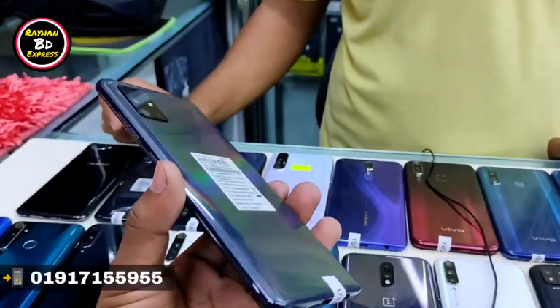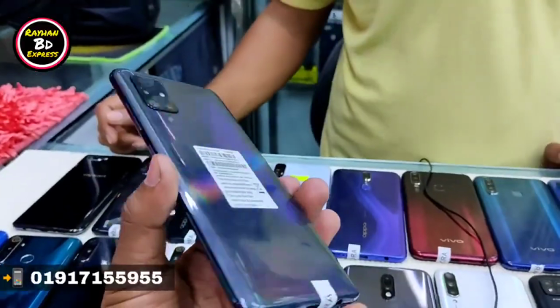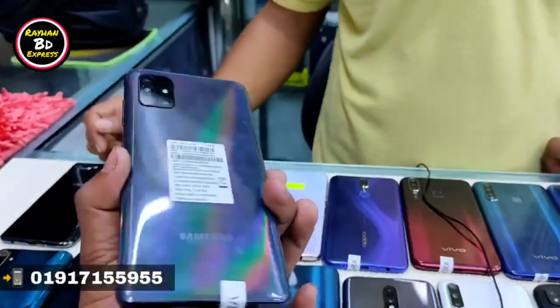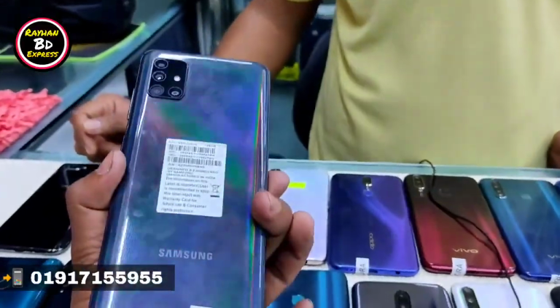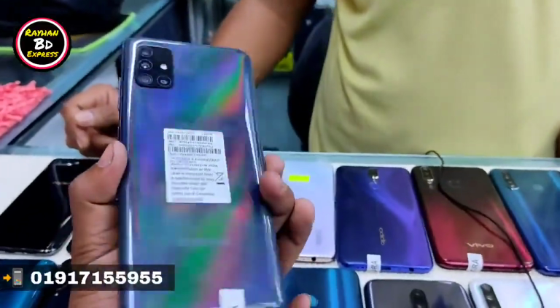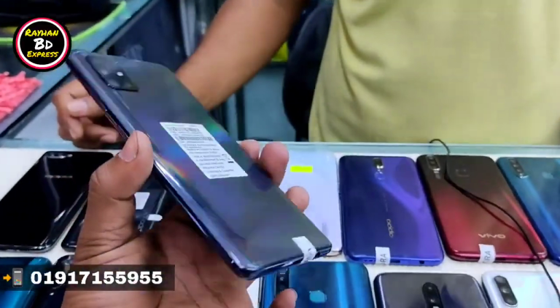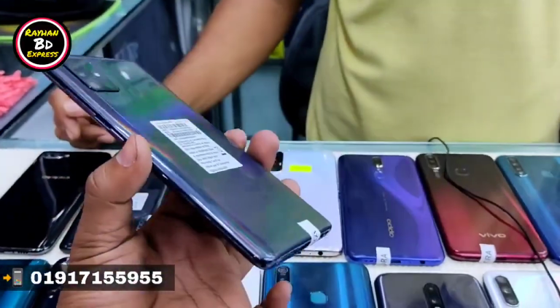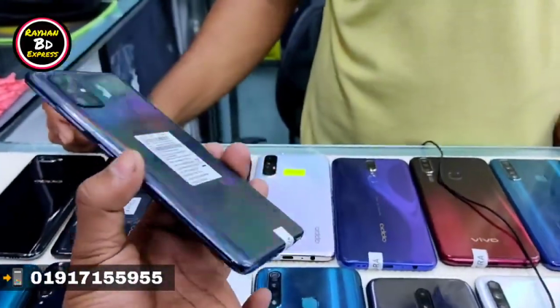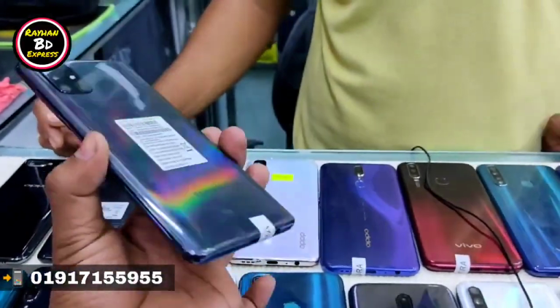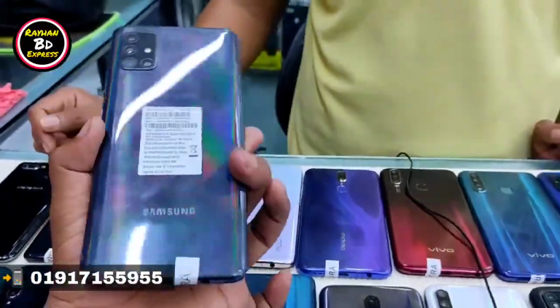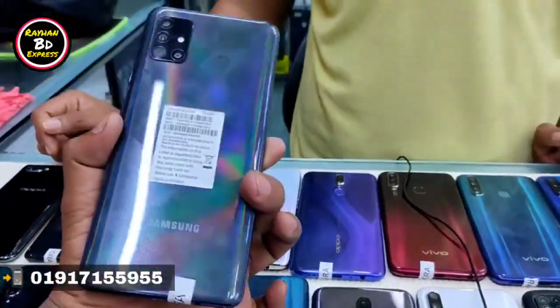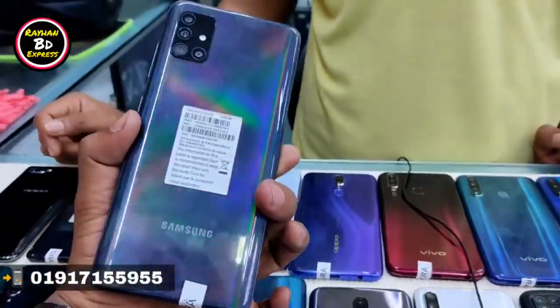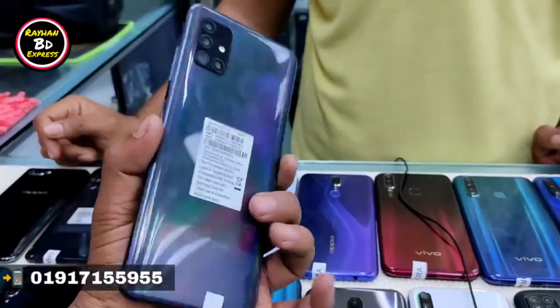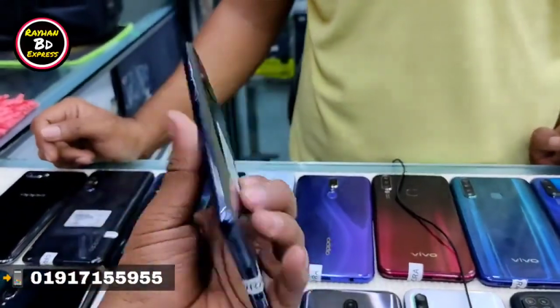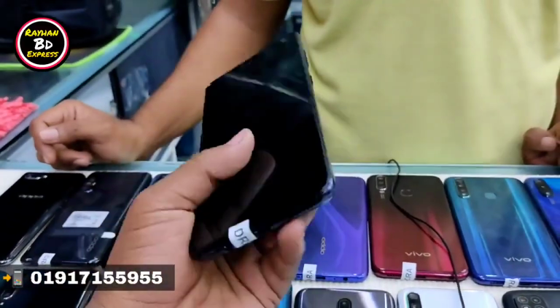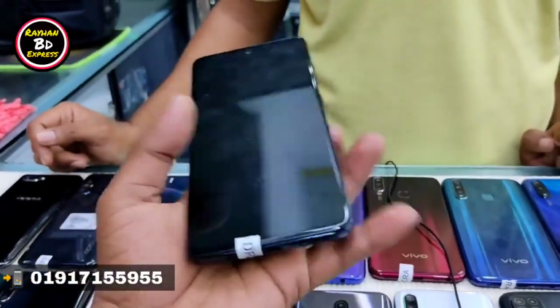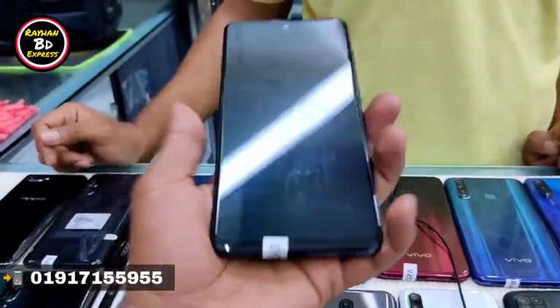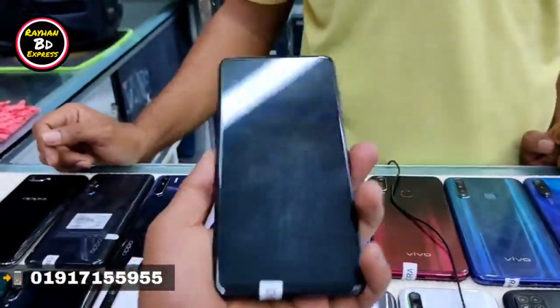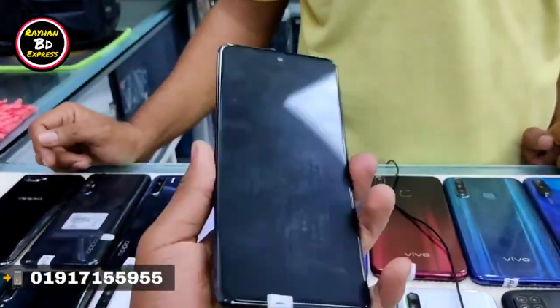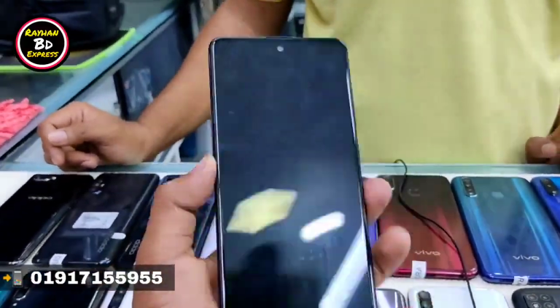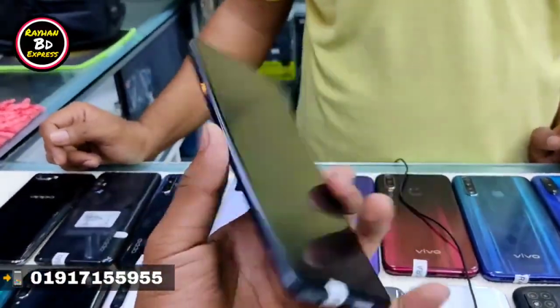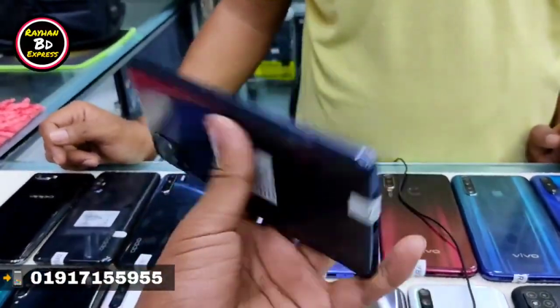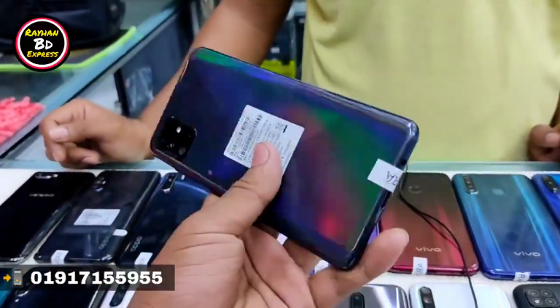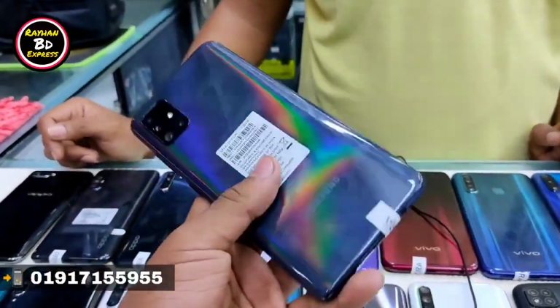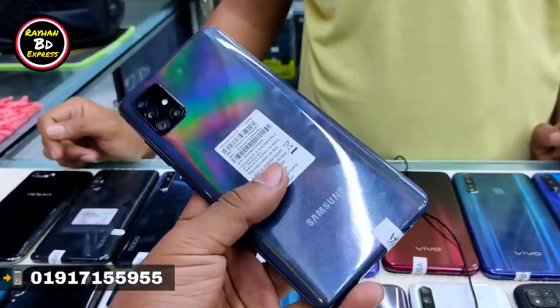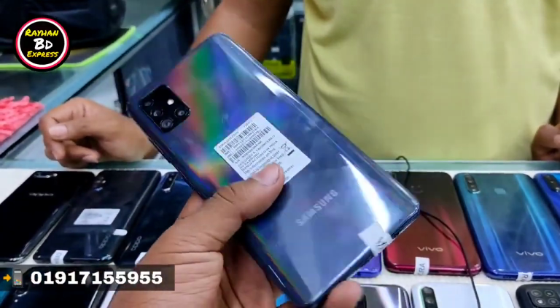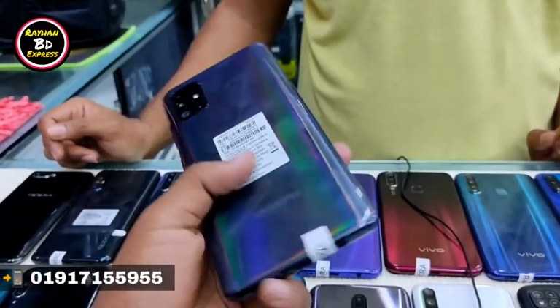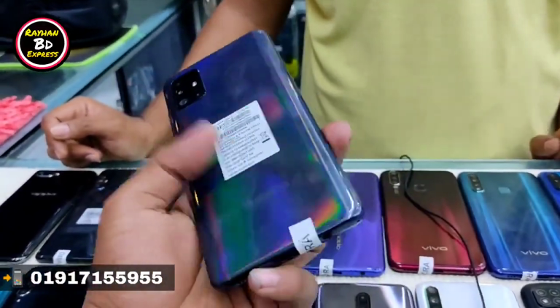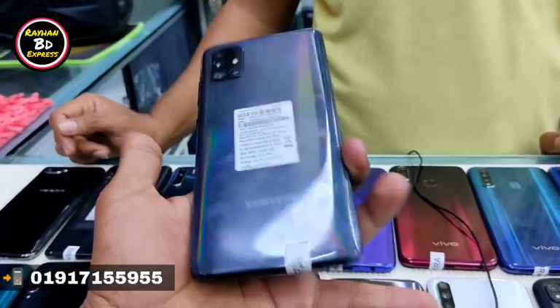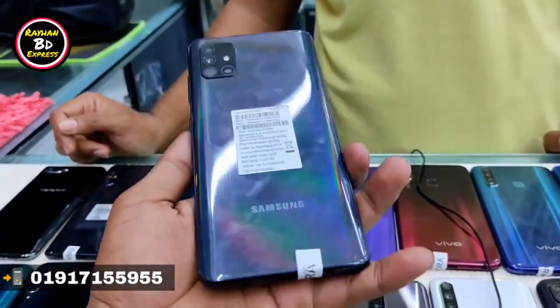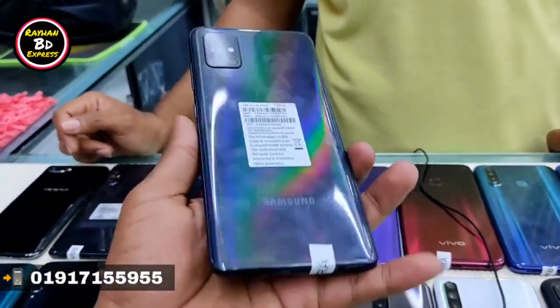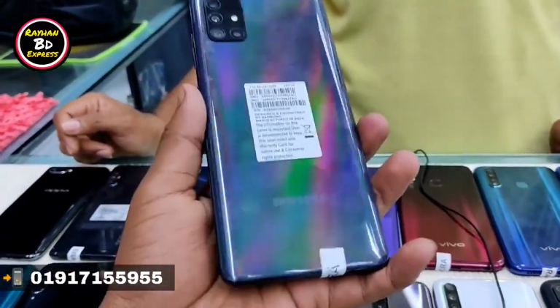Do you have a Samsung Active phone? Yes, the Samsung Galaxy A51, available in 6GB and 8GB.